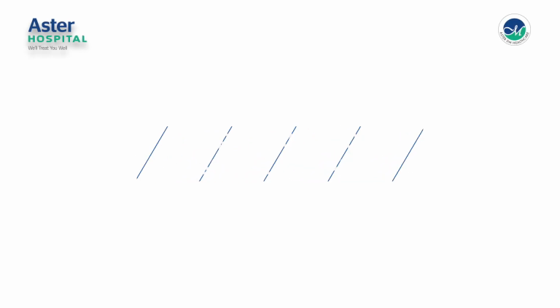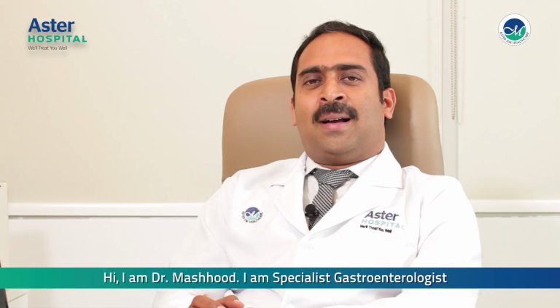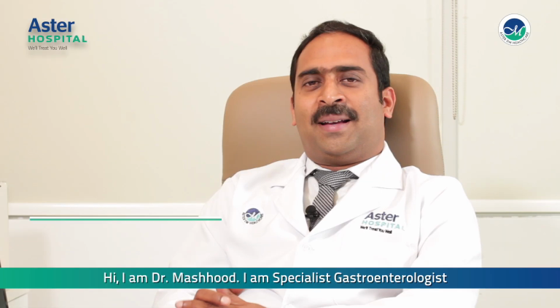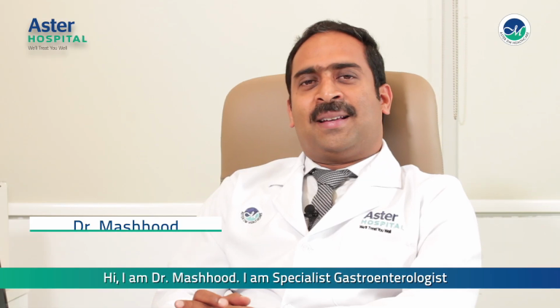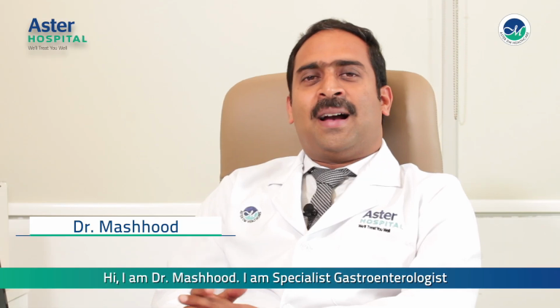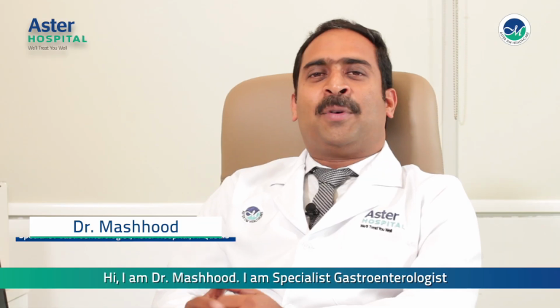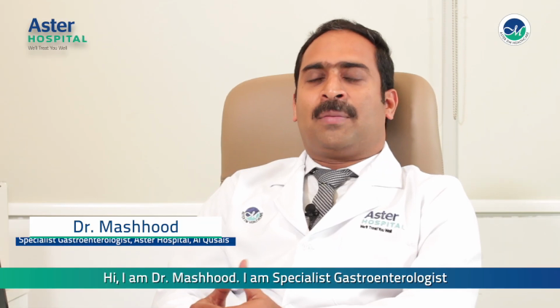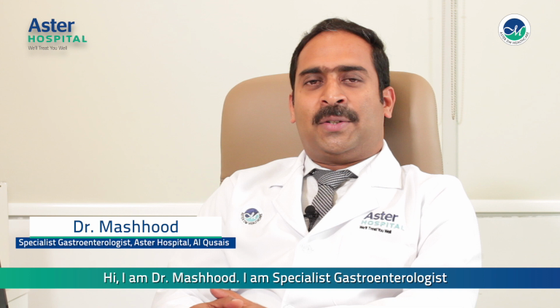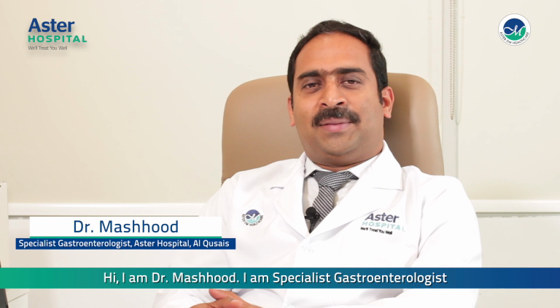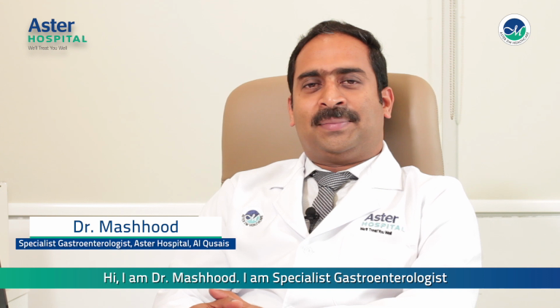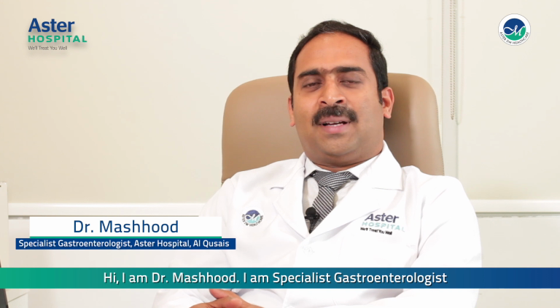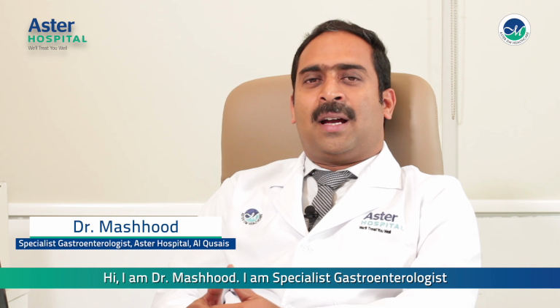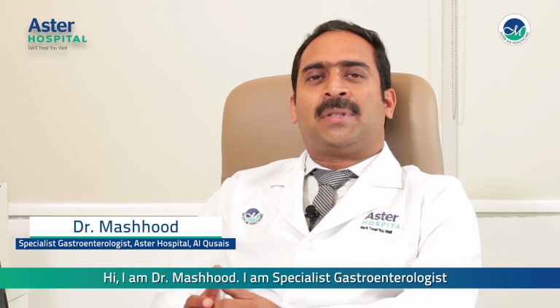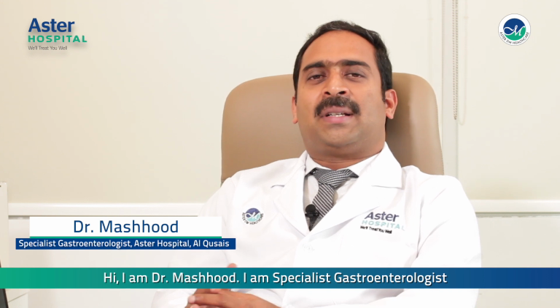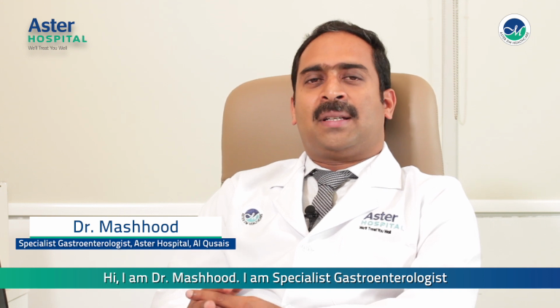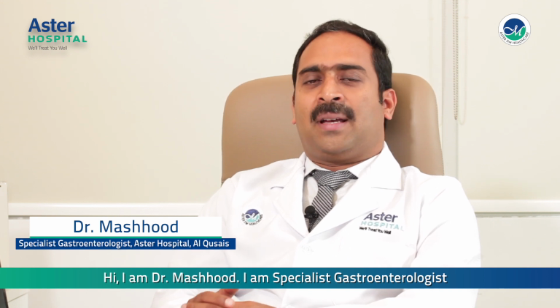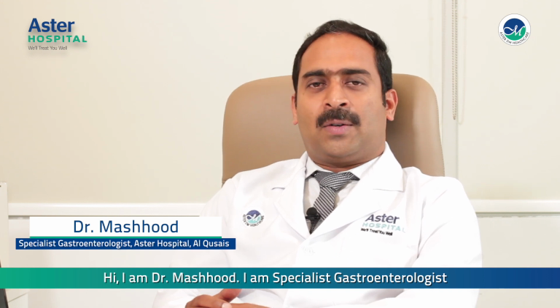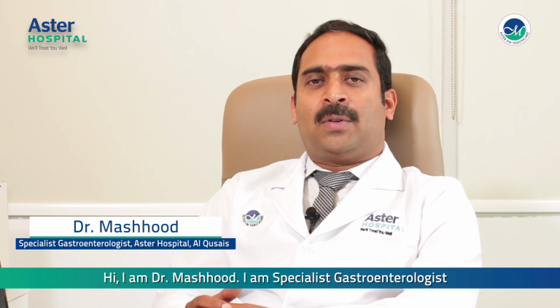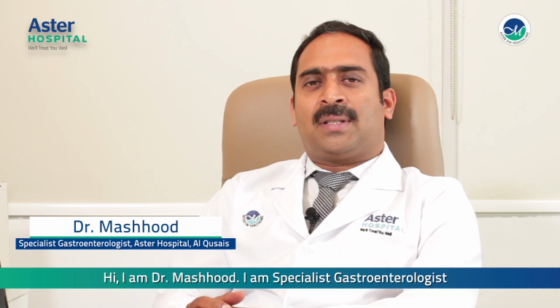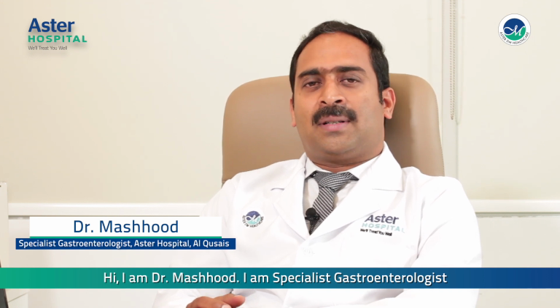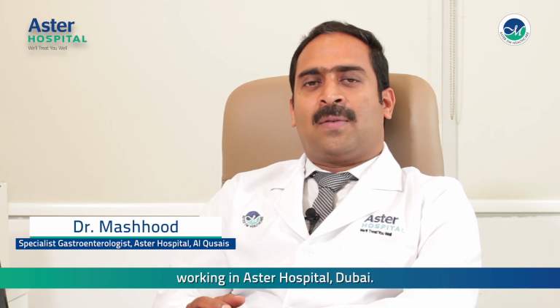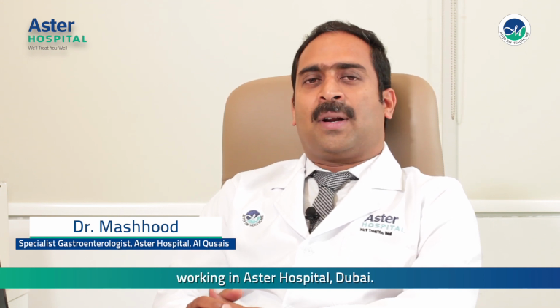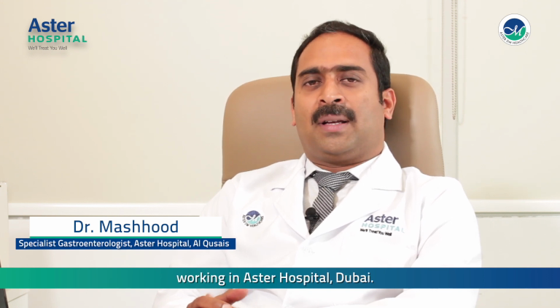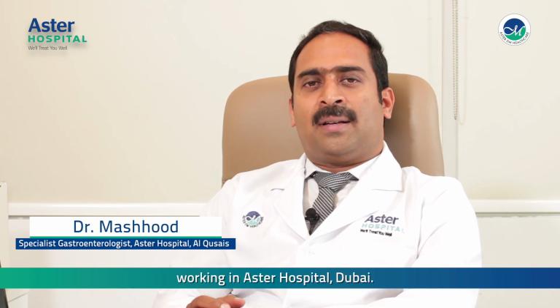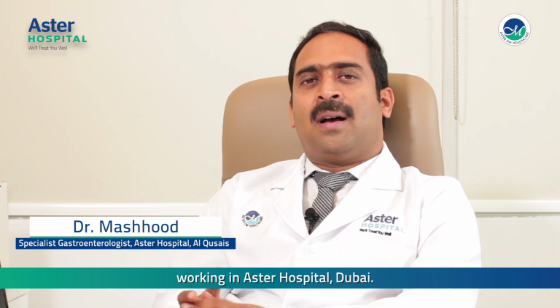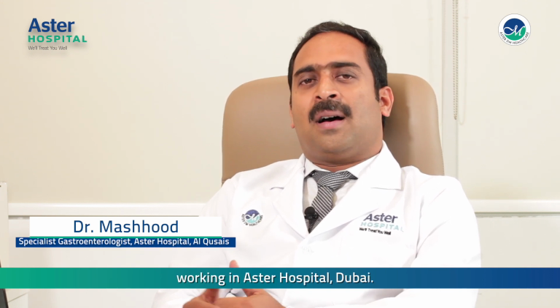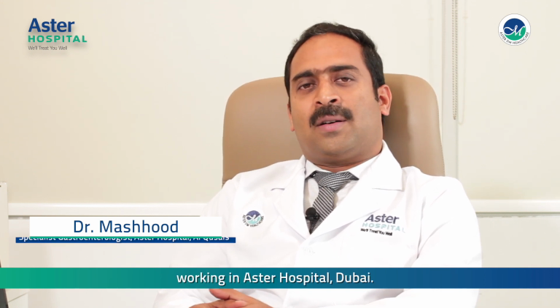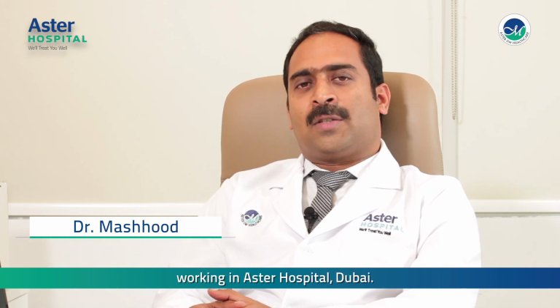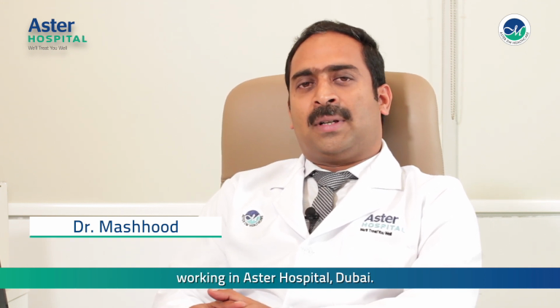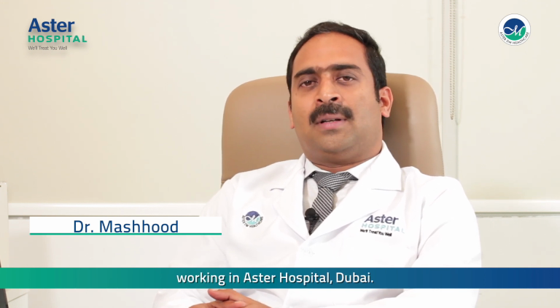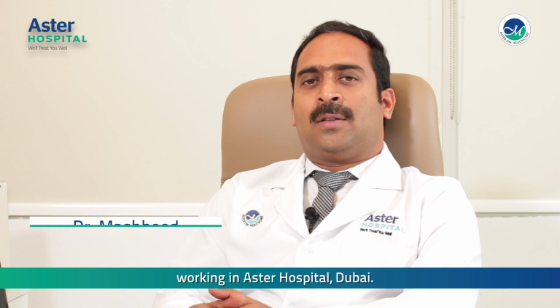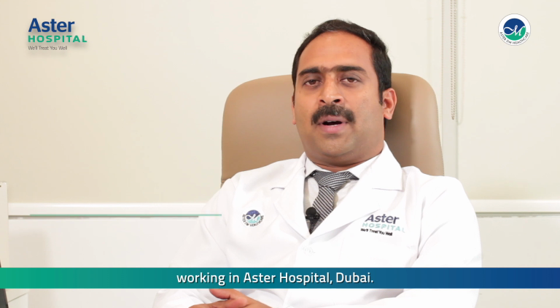Hi, I am Dr. Mashur. I am a specialist gastroenterologist working in Astor Hospital, Dubai.